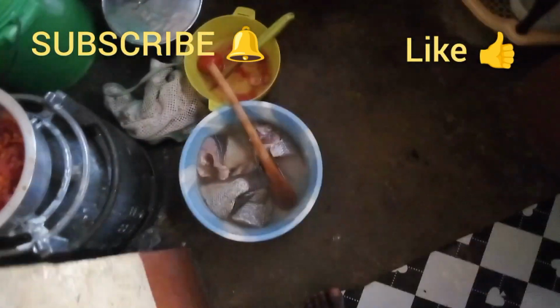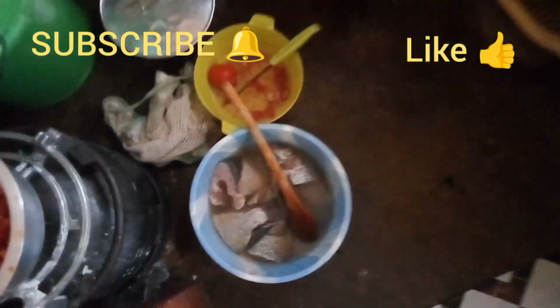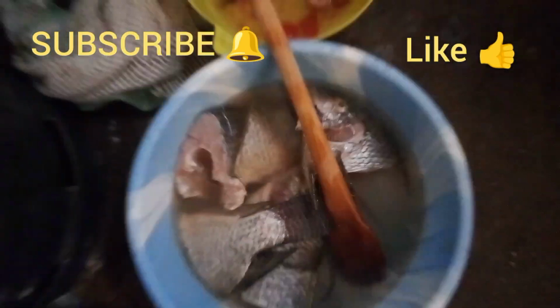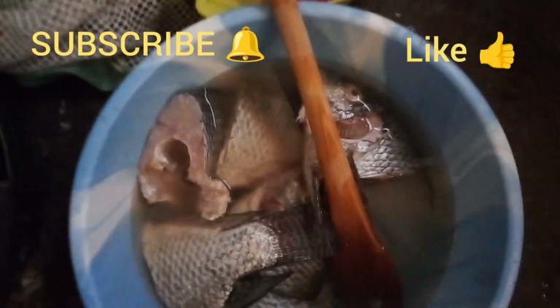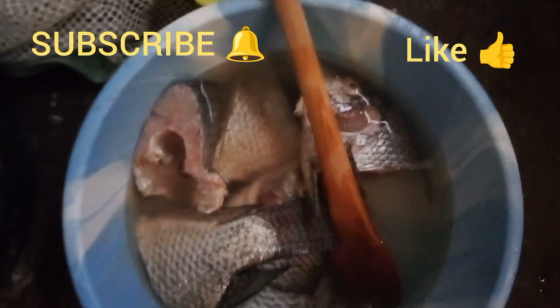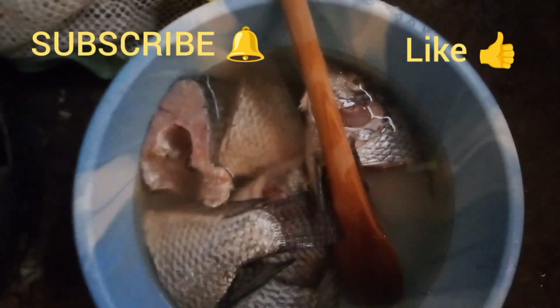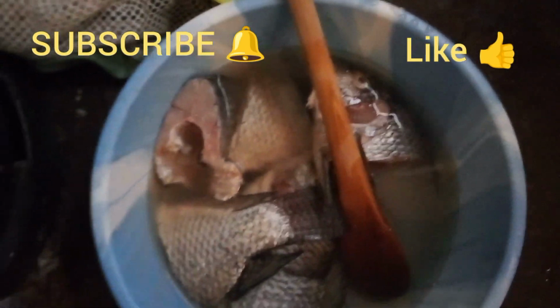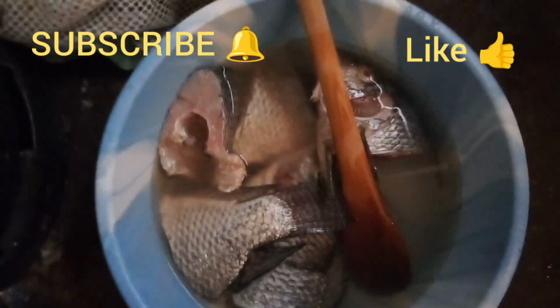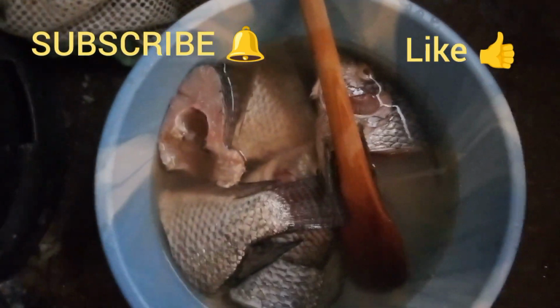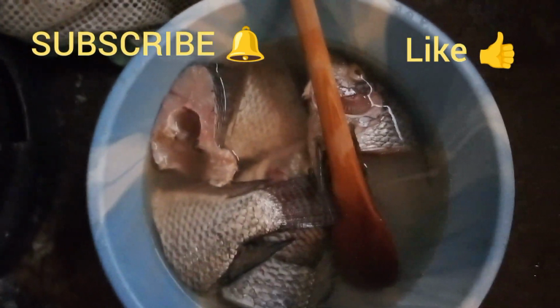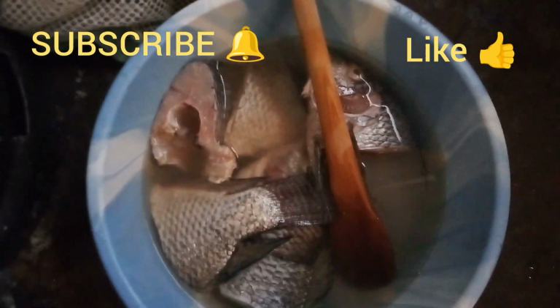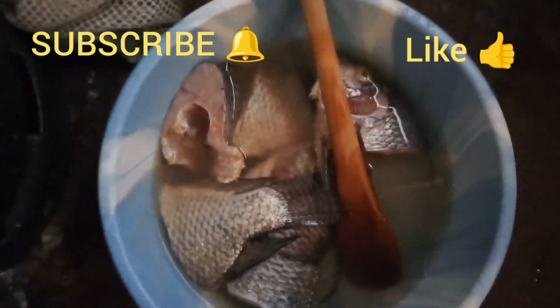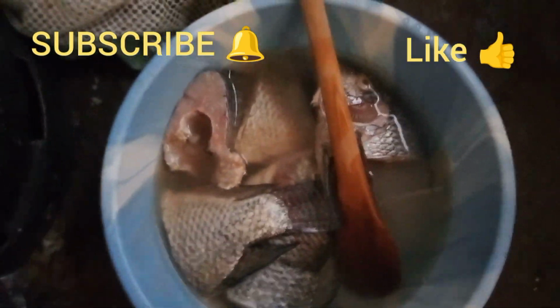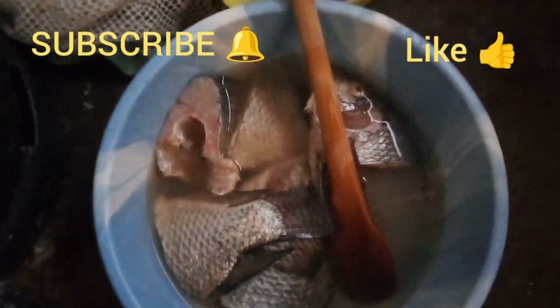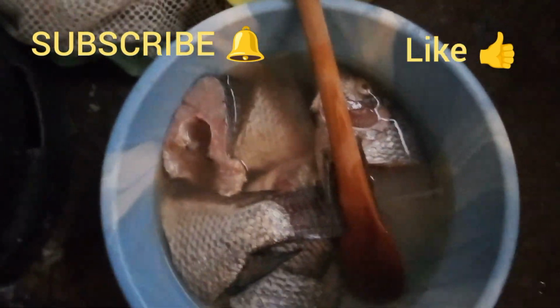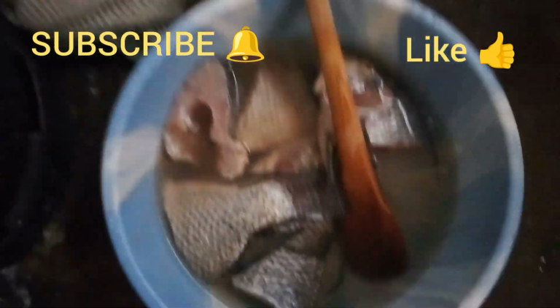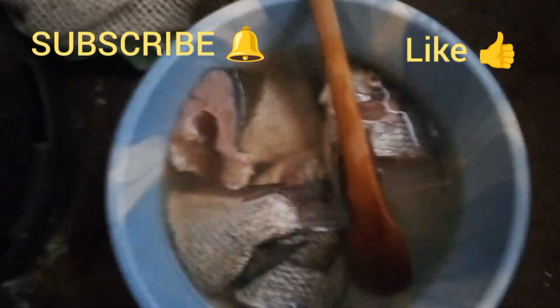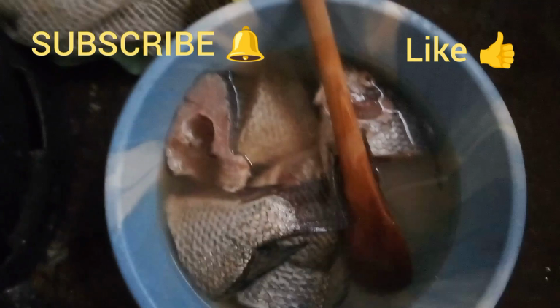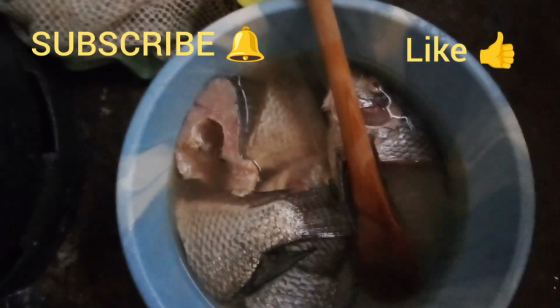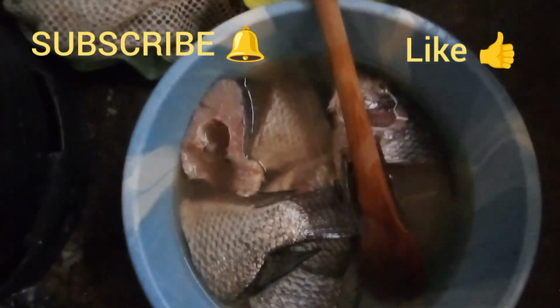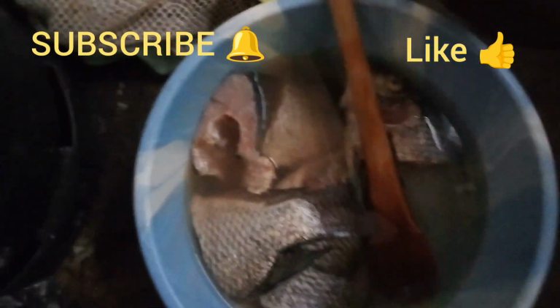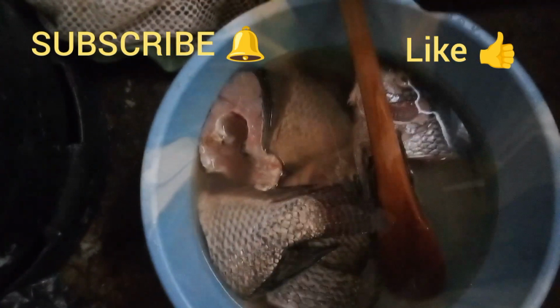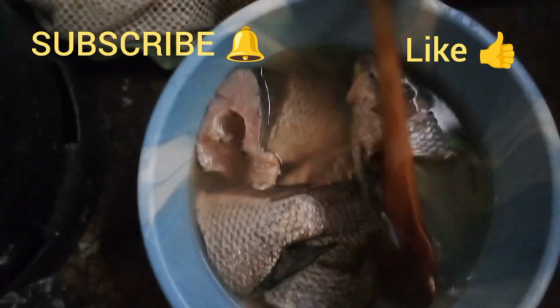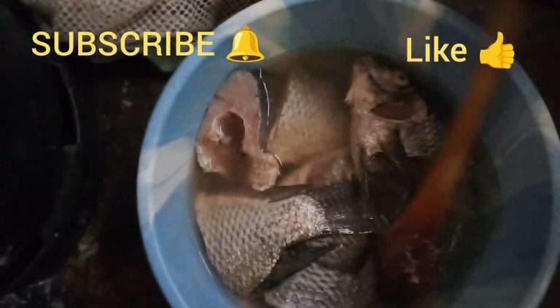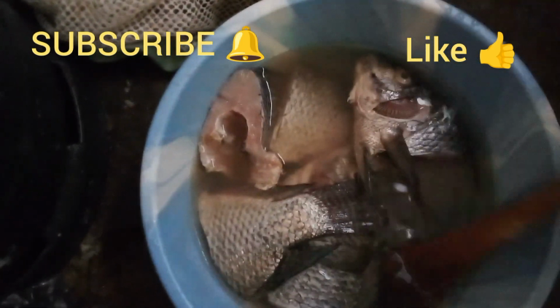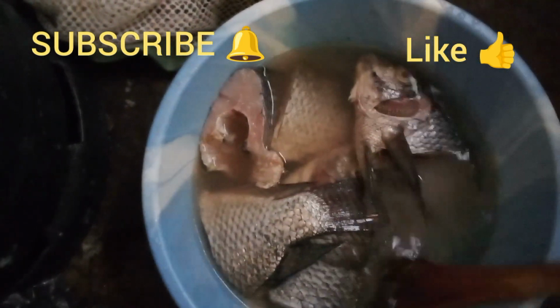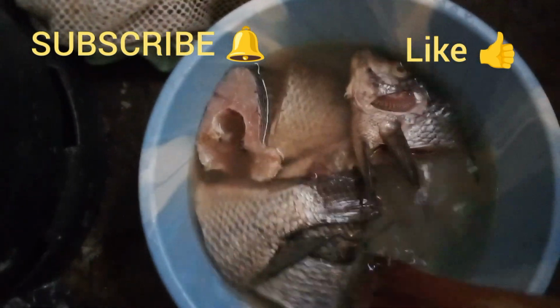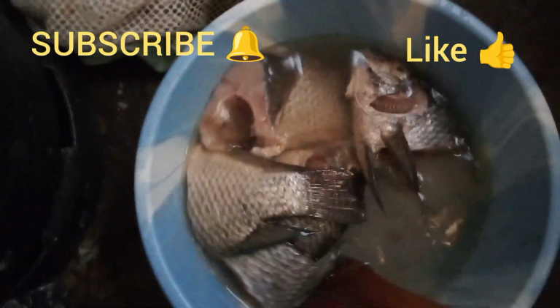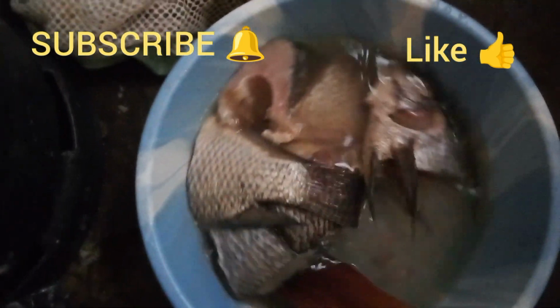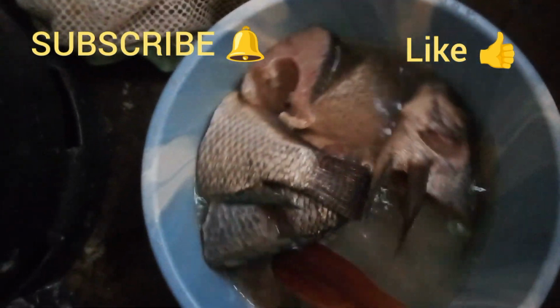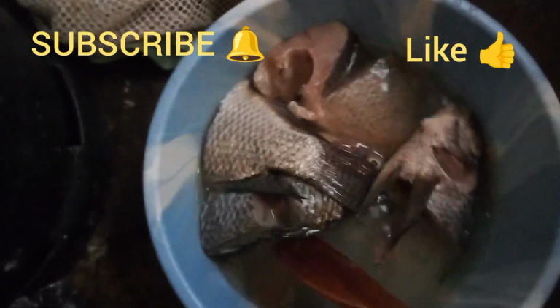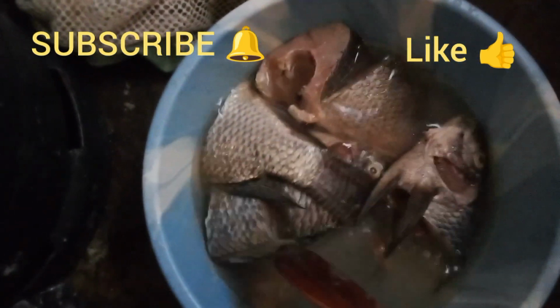This is raw fish, the one that we bought at the market. You see, it's not fried.